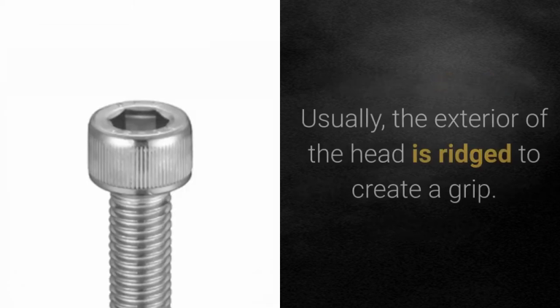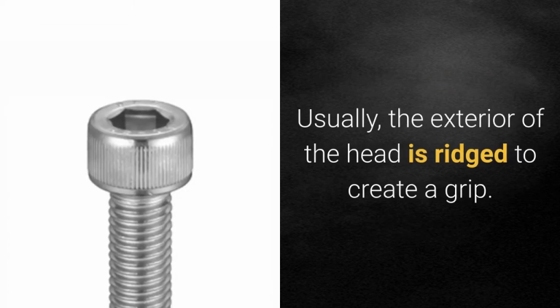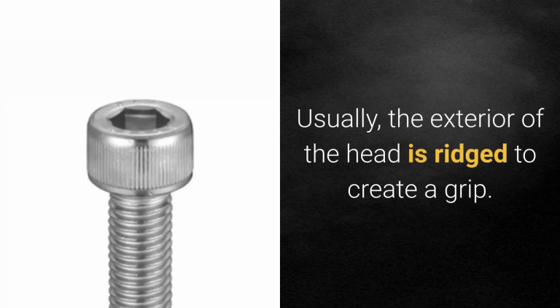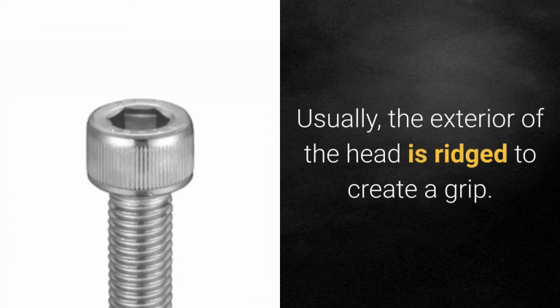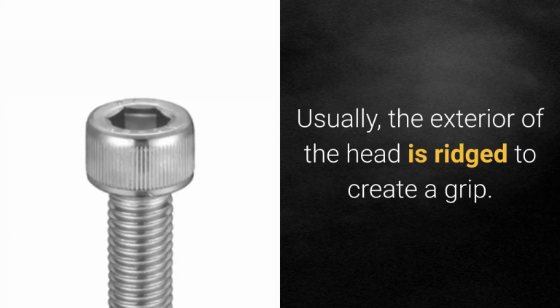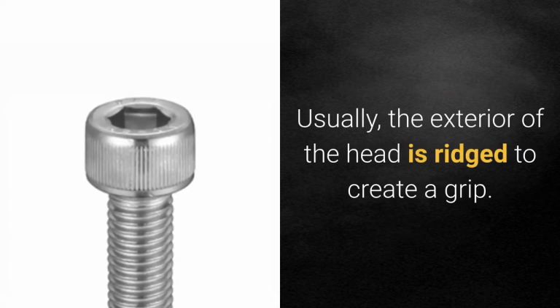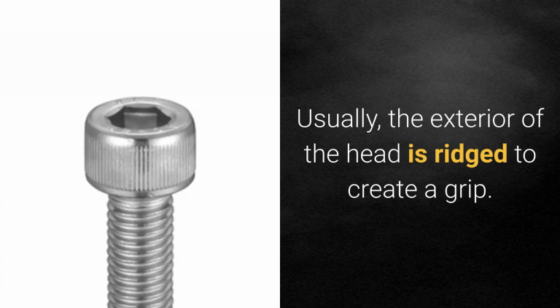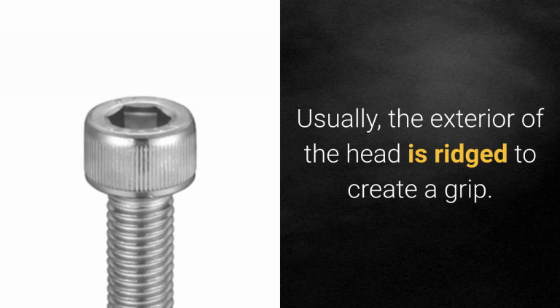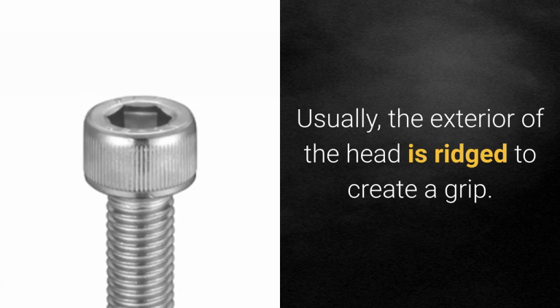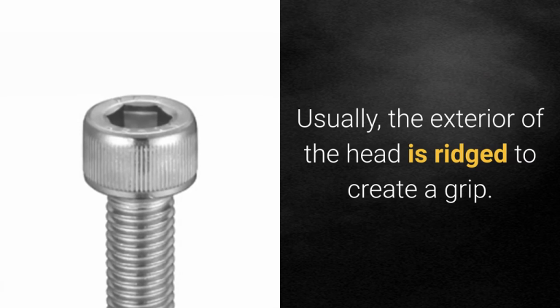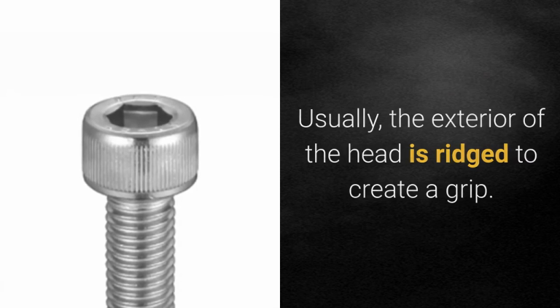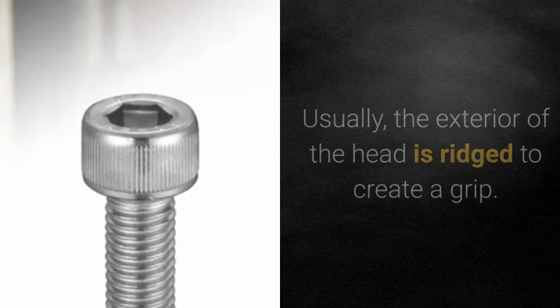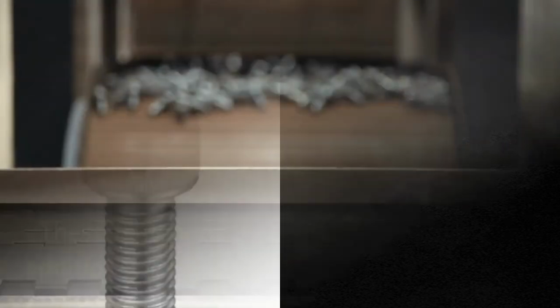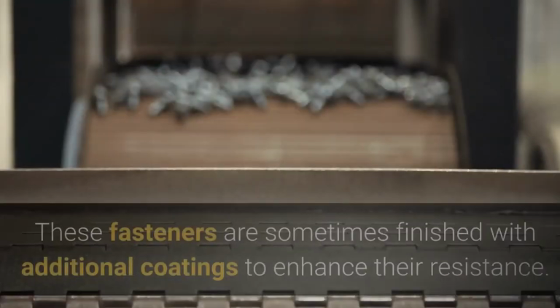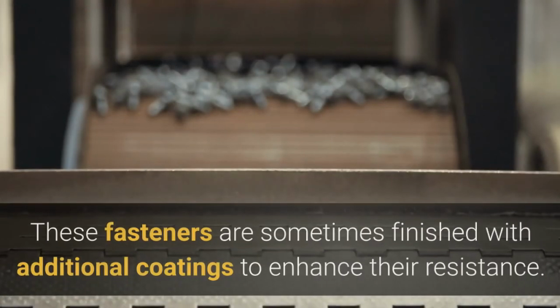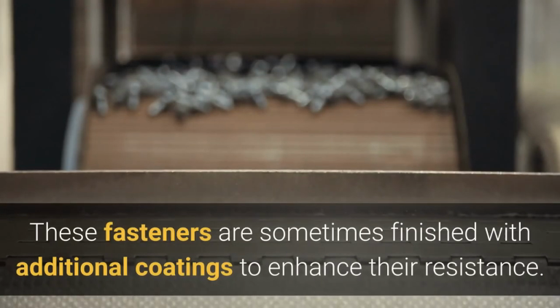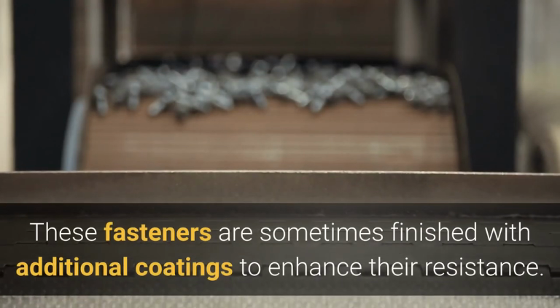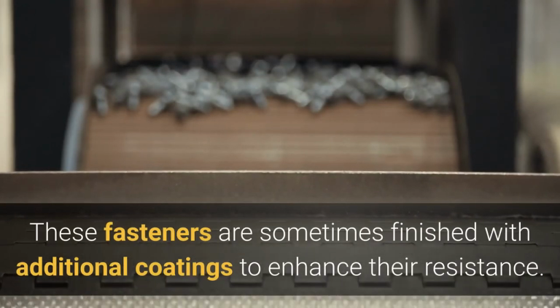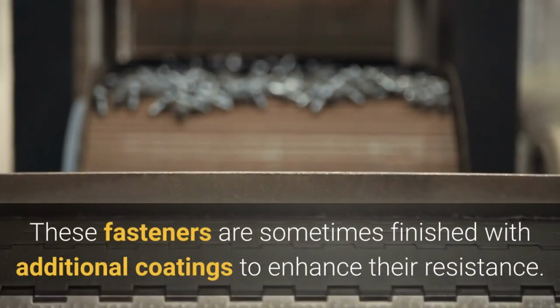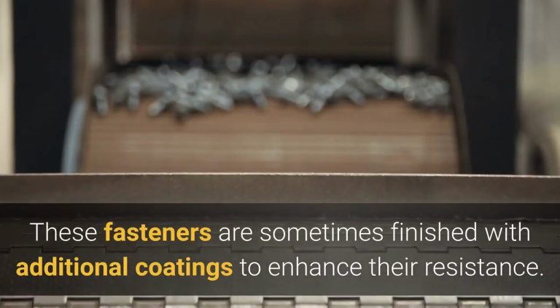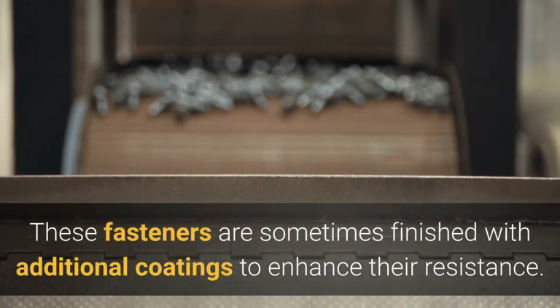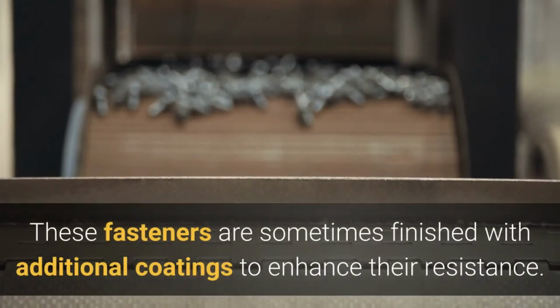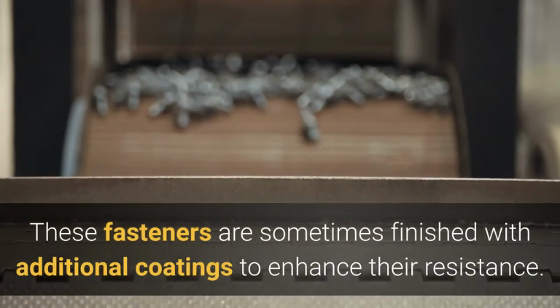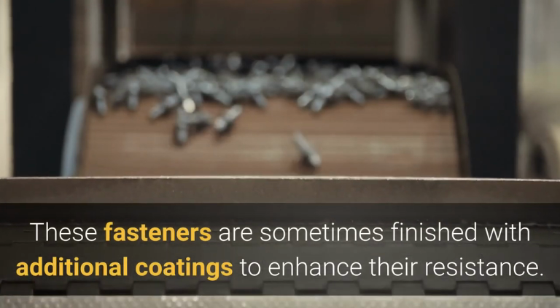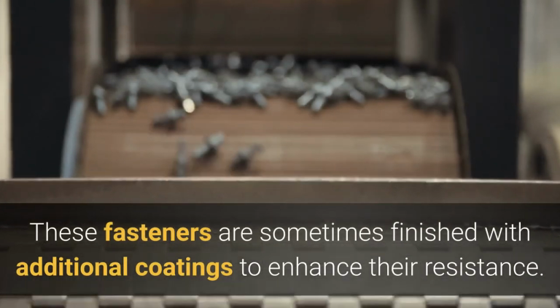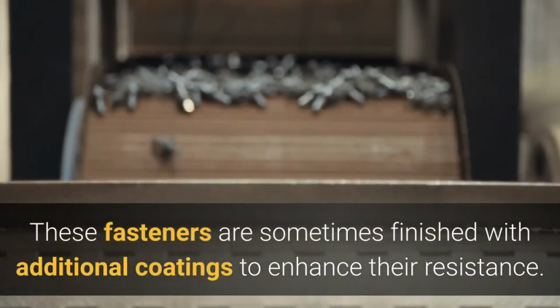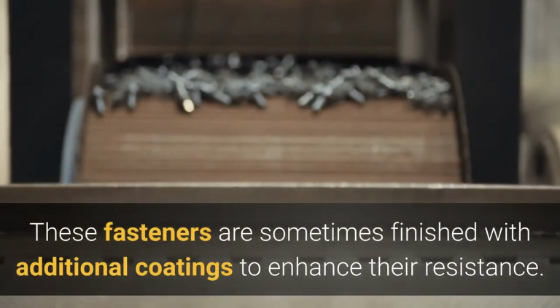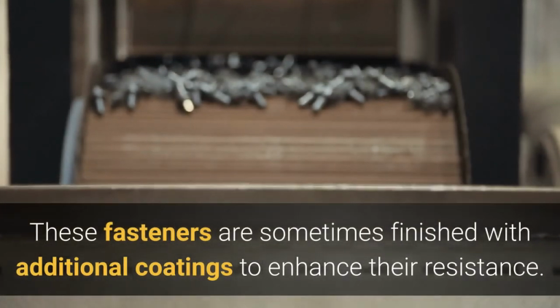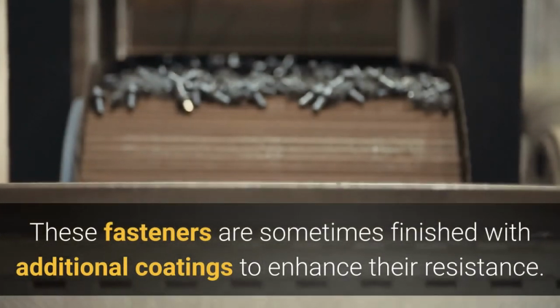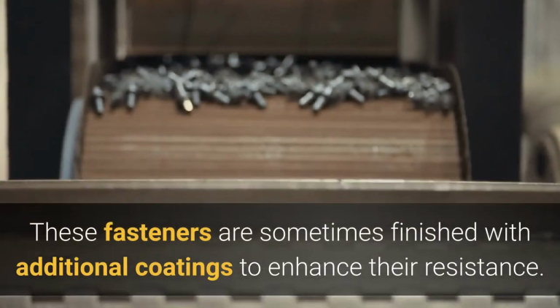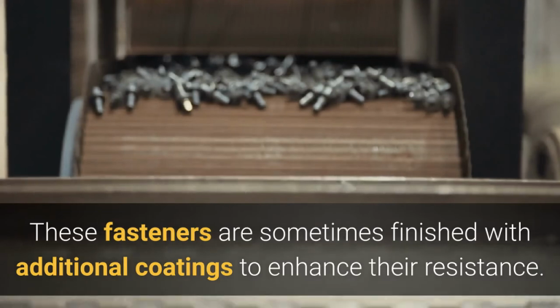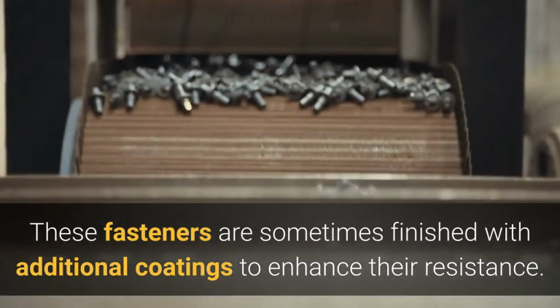Usually, the exterior of the head is ridged to create a grip. These fasteners are sometimes finished with additional coatings to enhance their resistance.